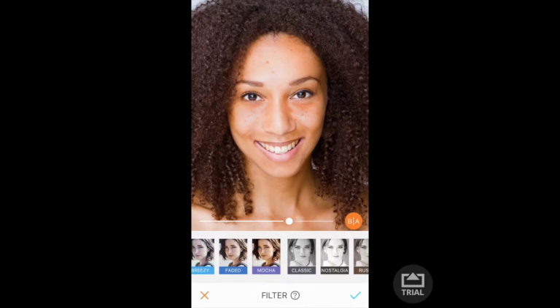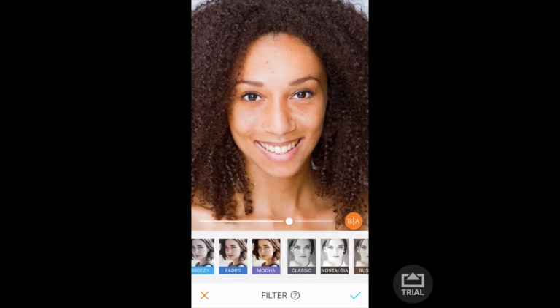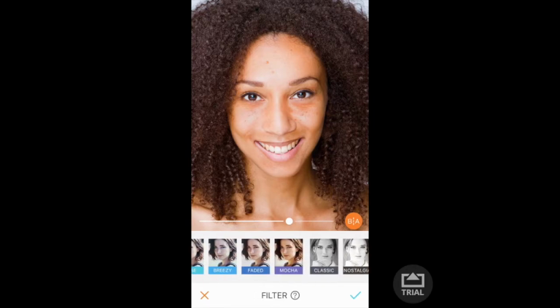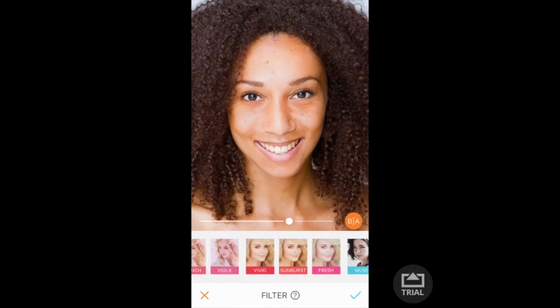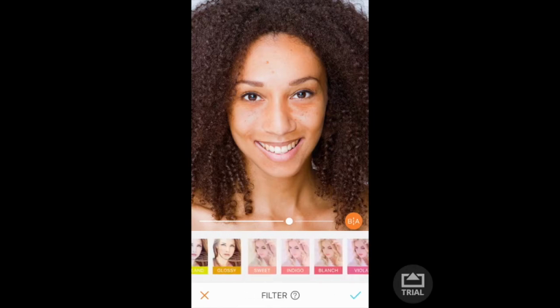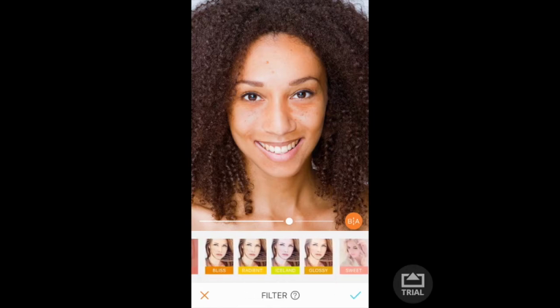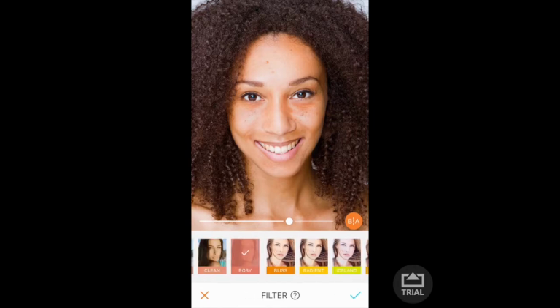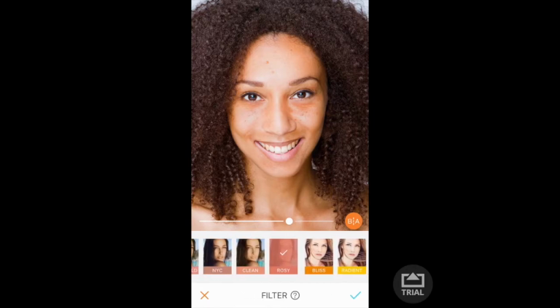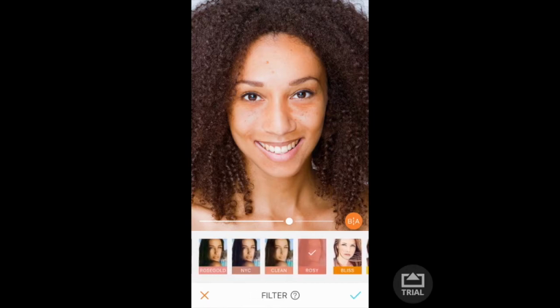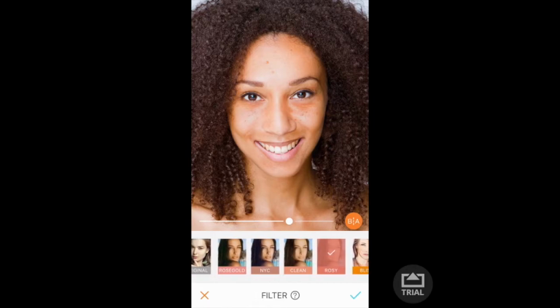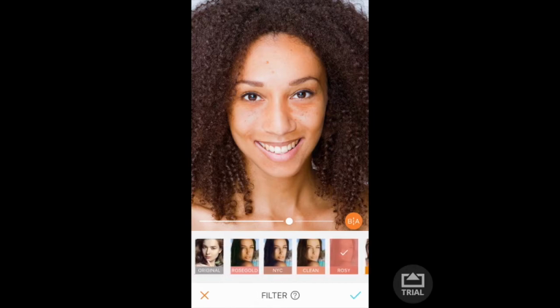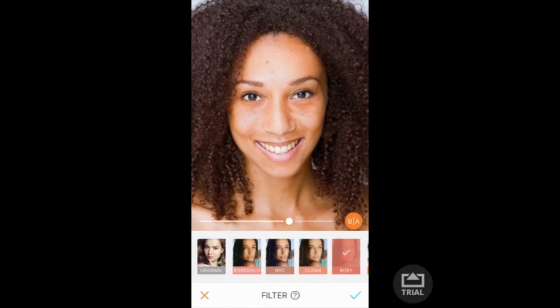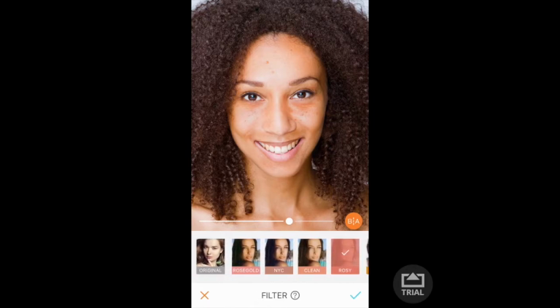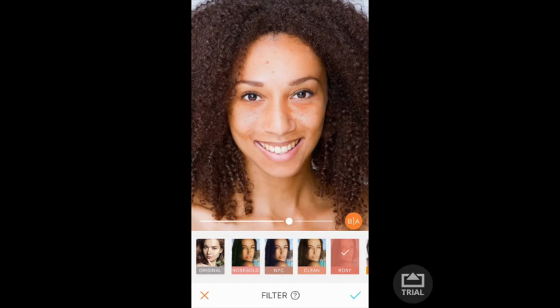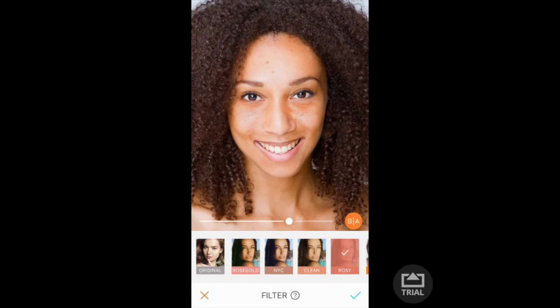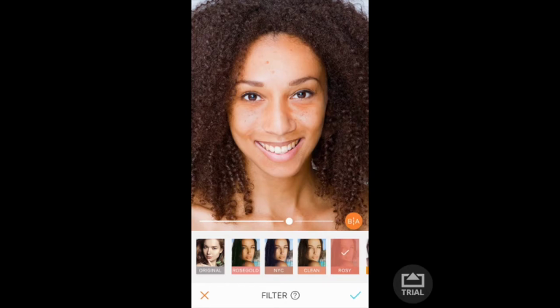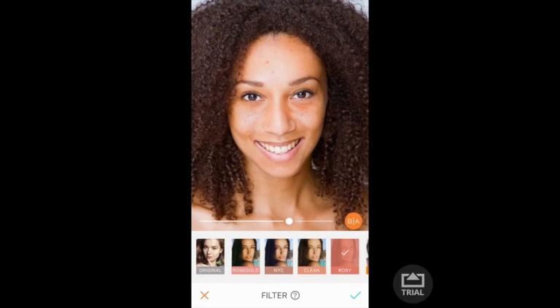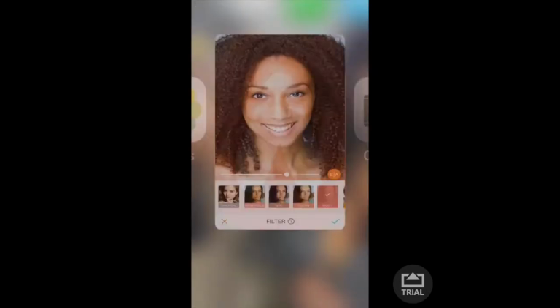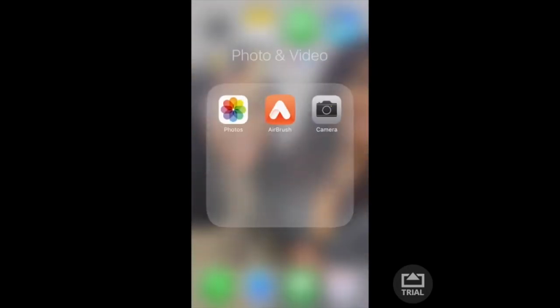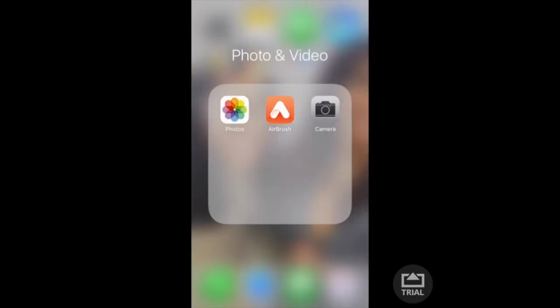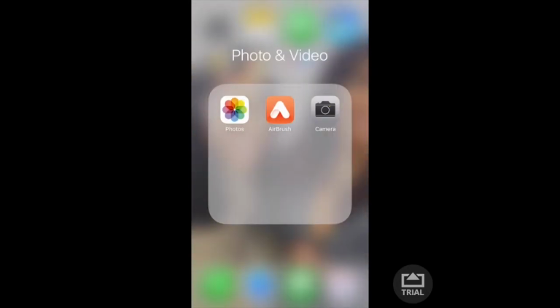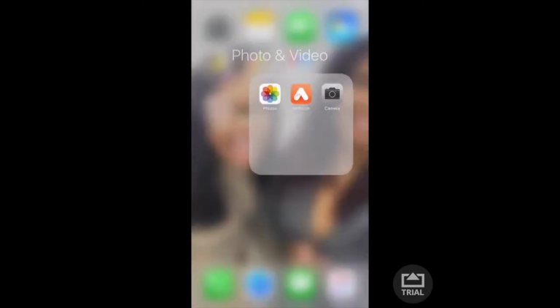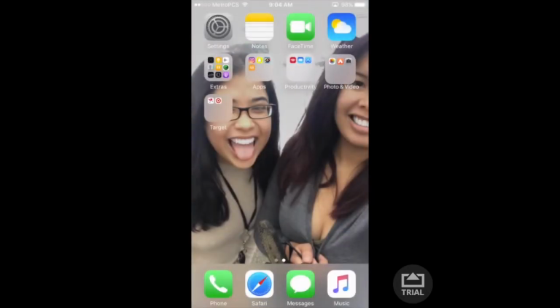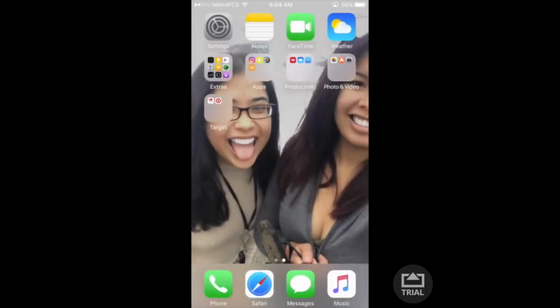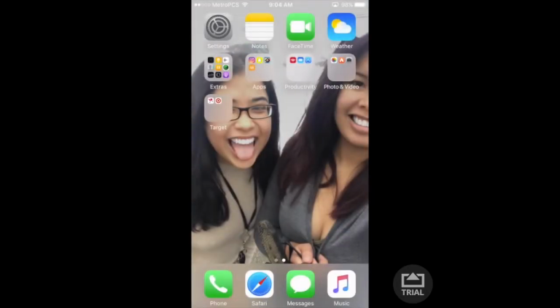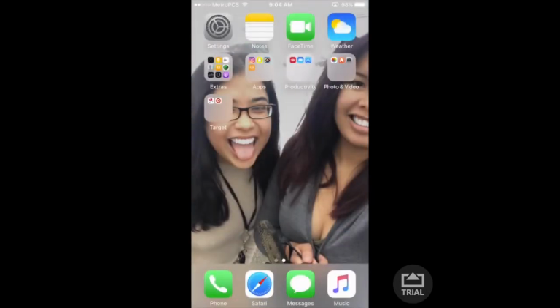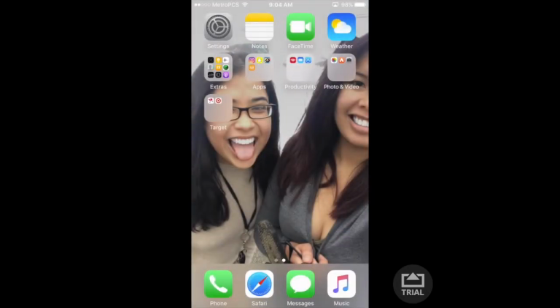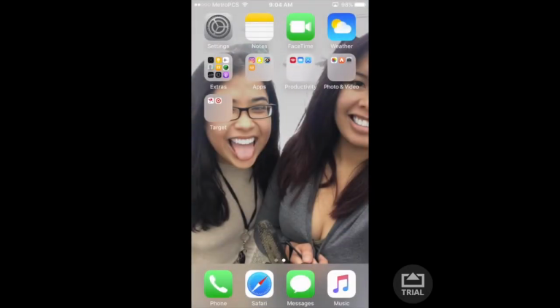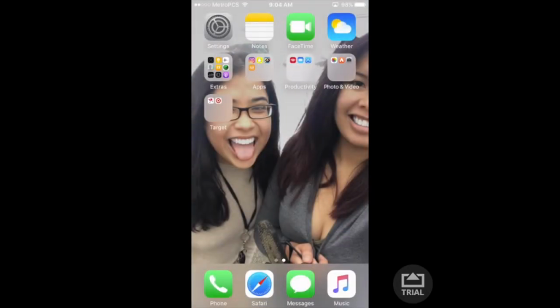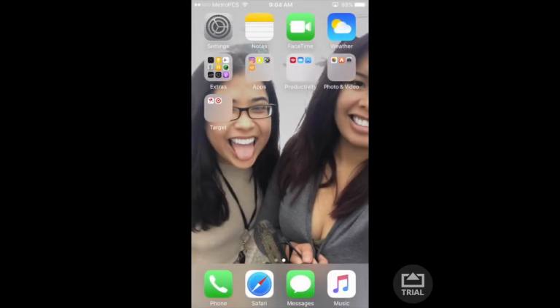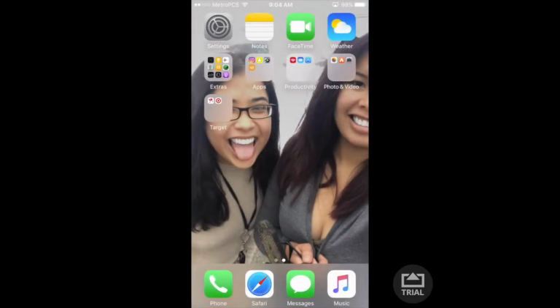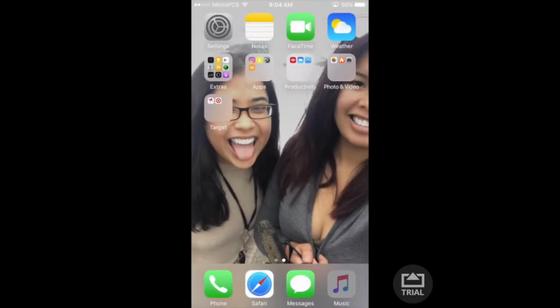That's the only thing I use mostly — I don't use the touch-up editing or the whitening. I mostly just use the filter.